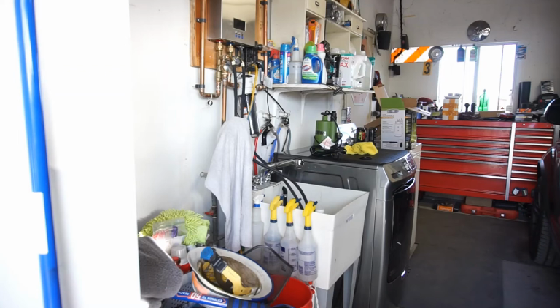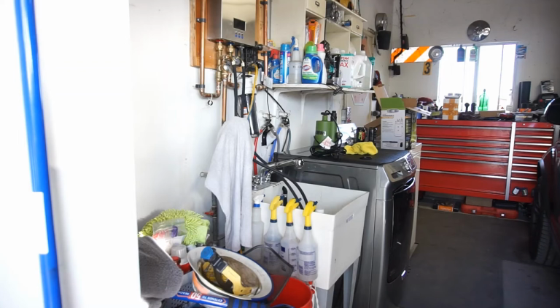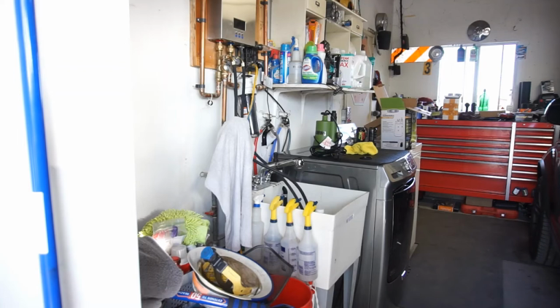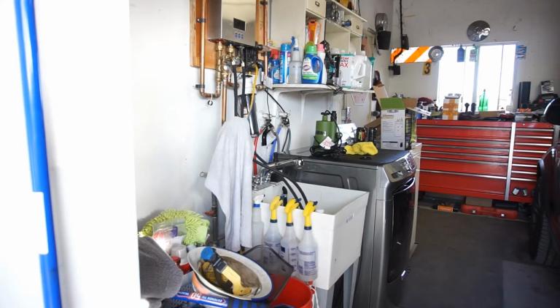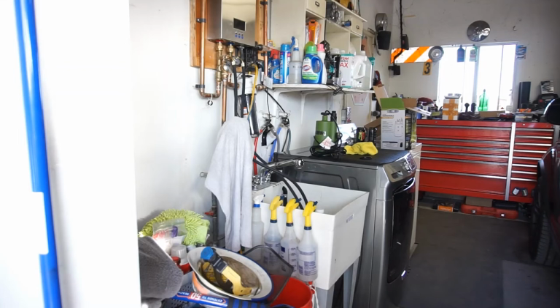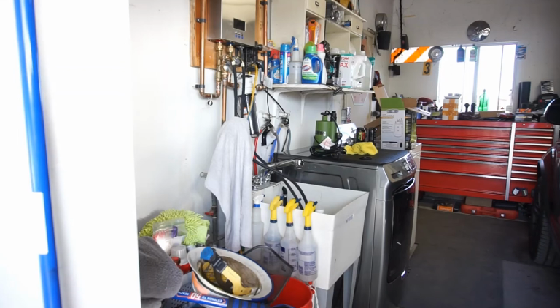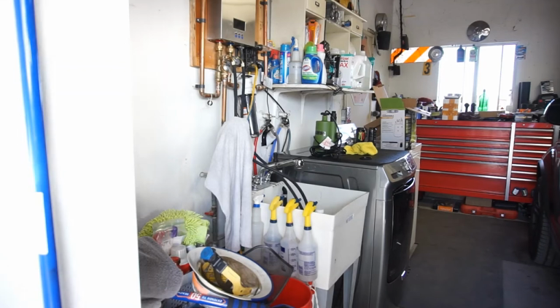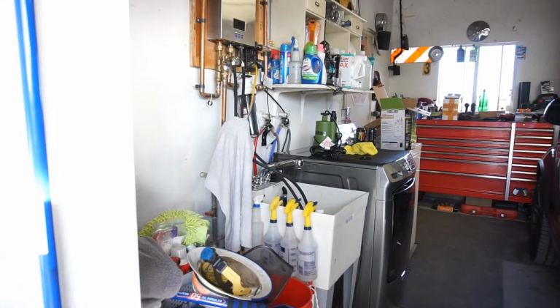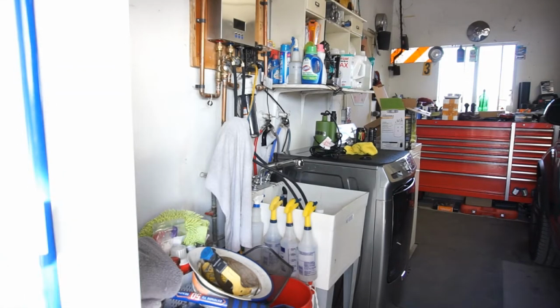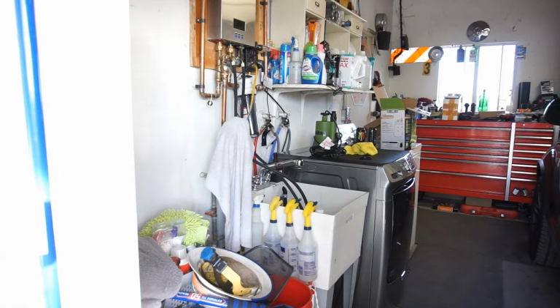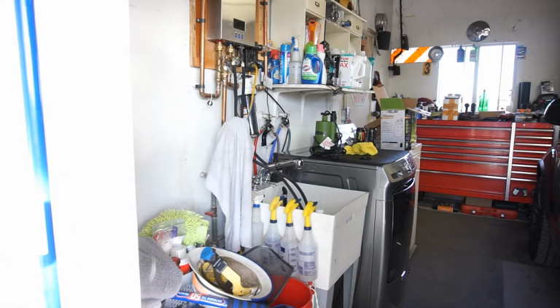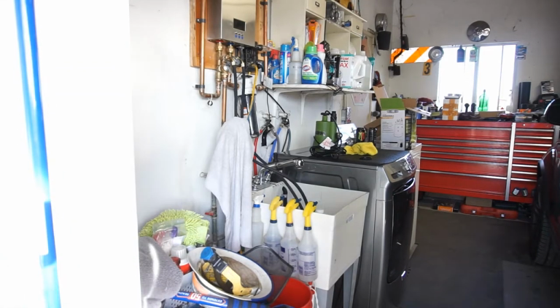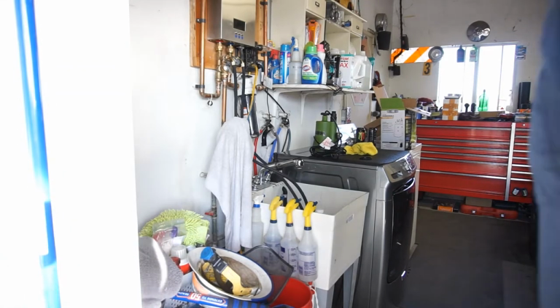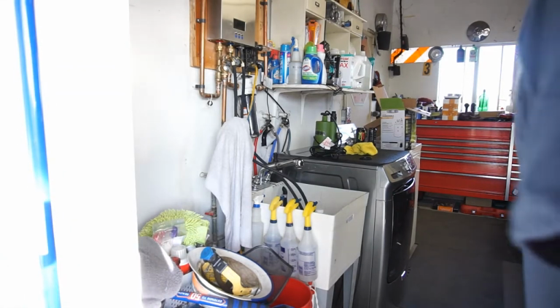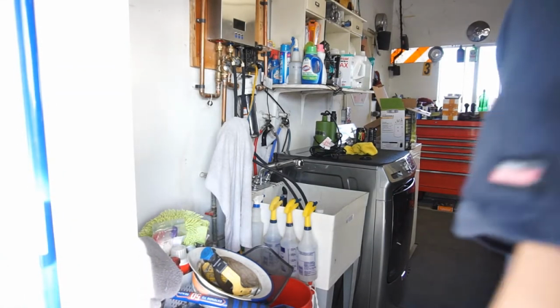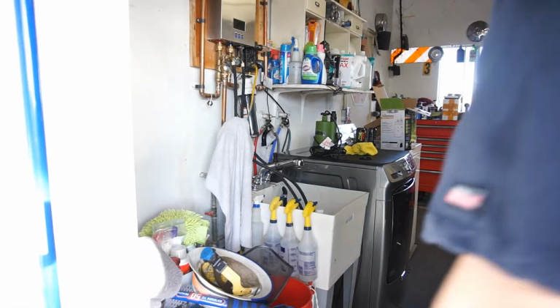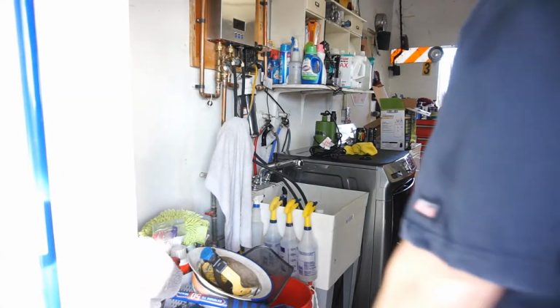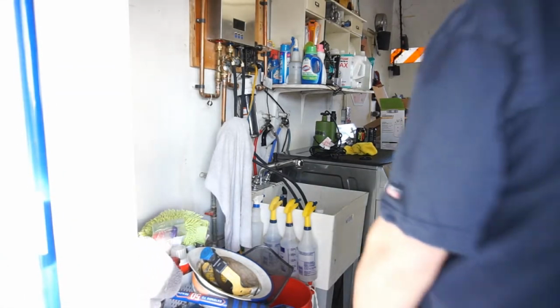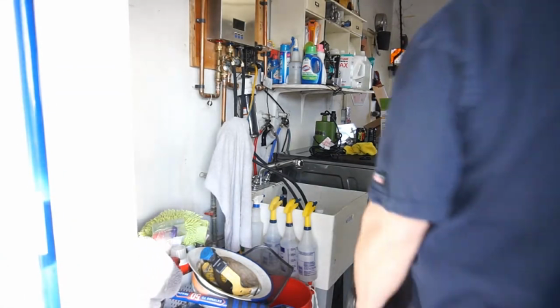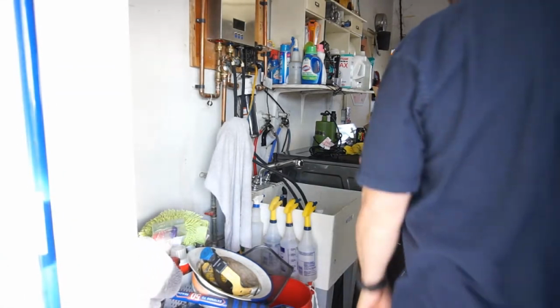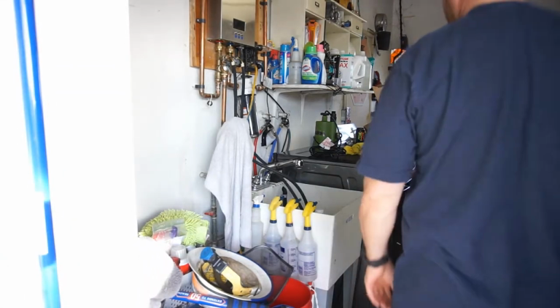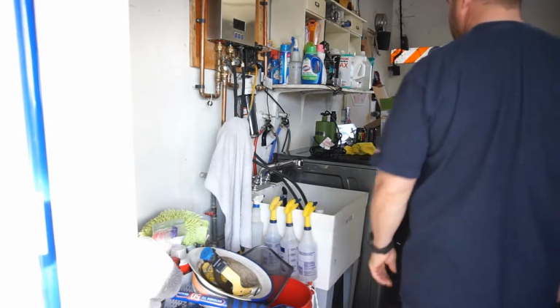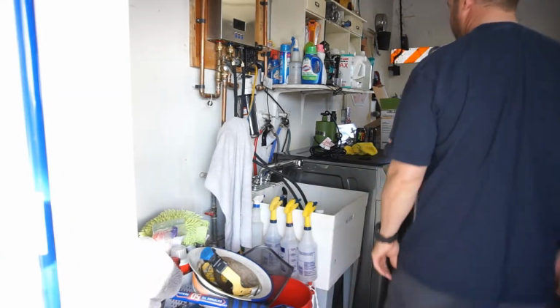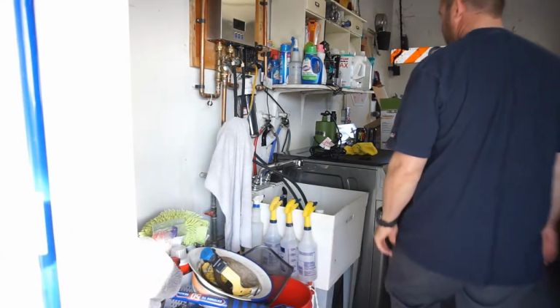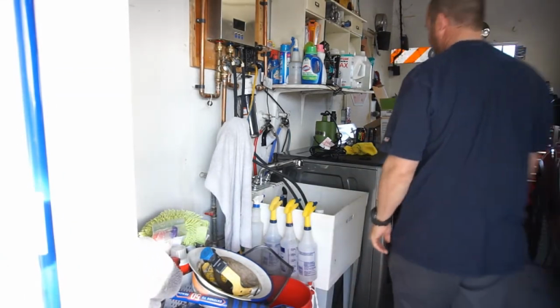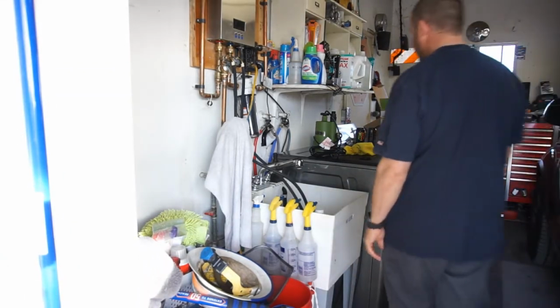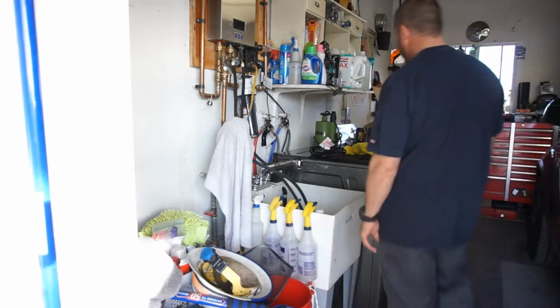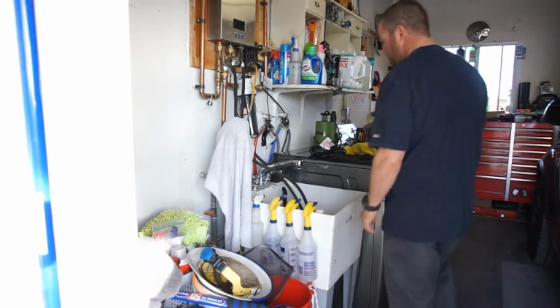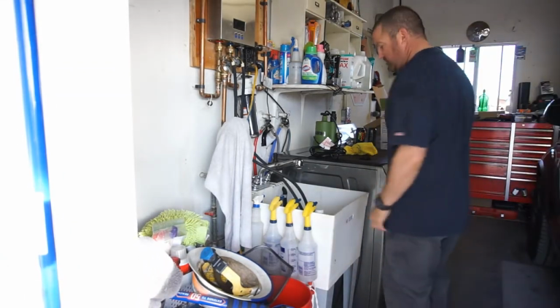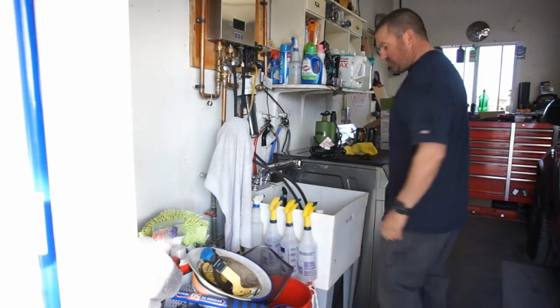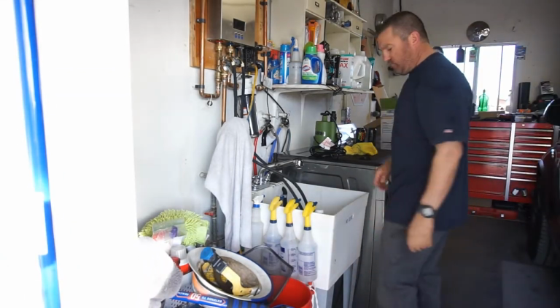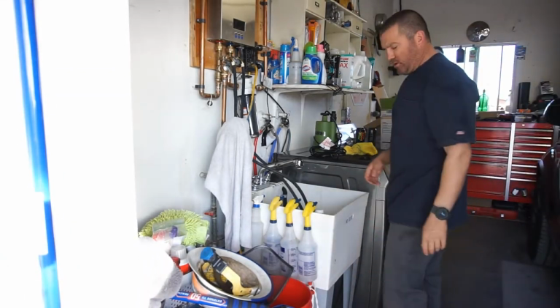Alright guys, welcome back to the channel. Welcome back to Half Fast 719.